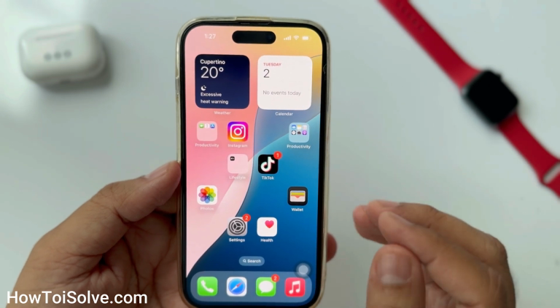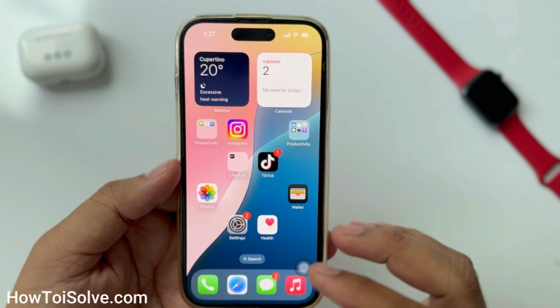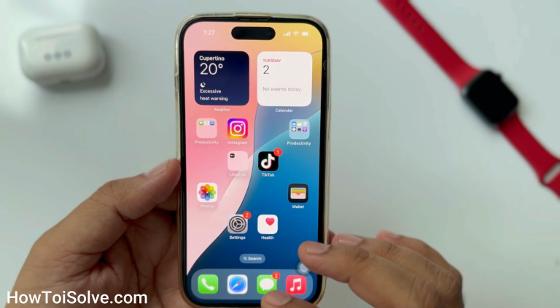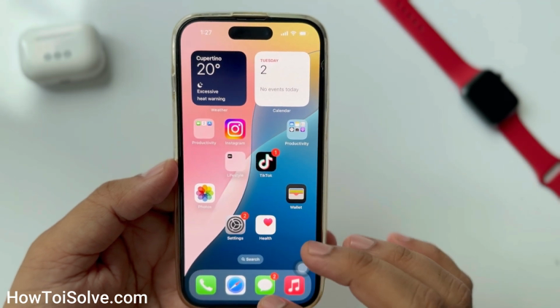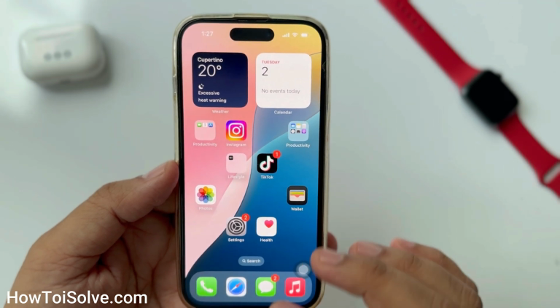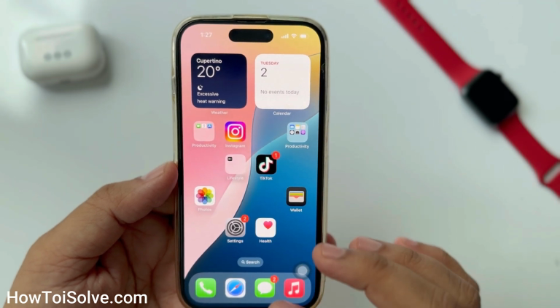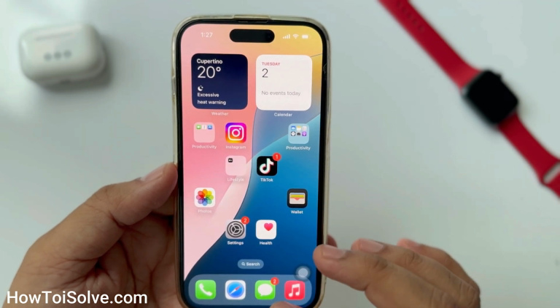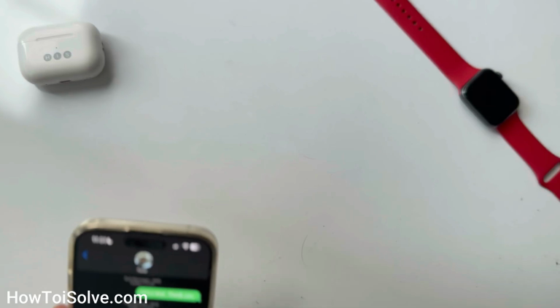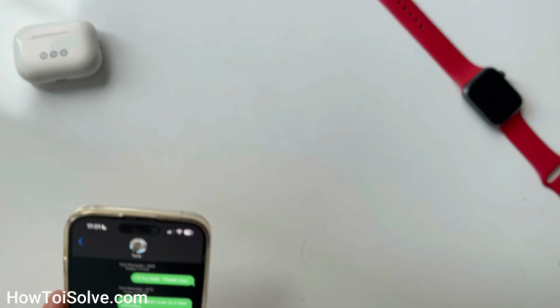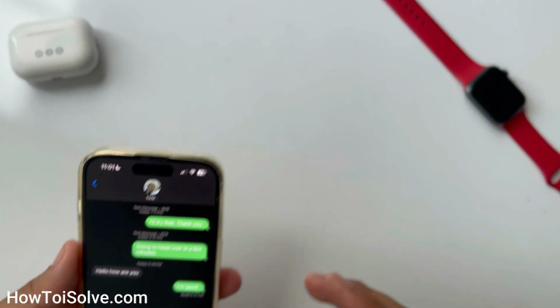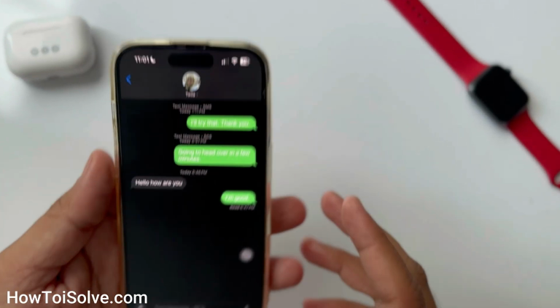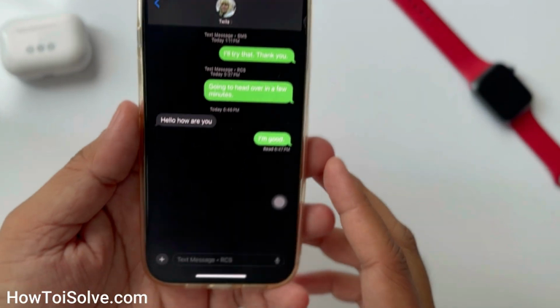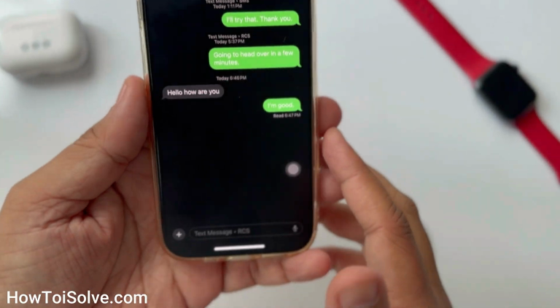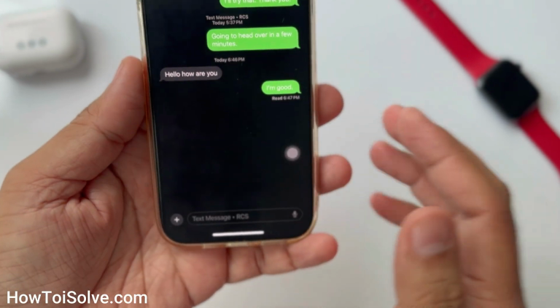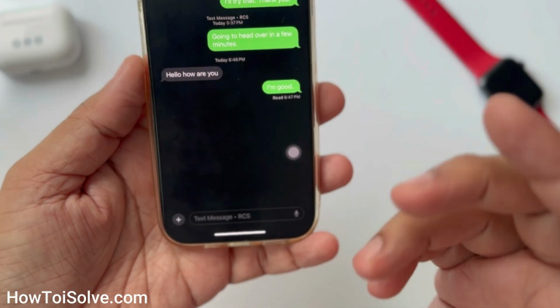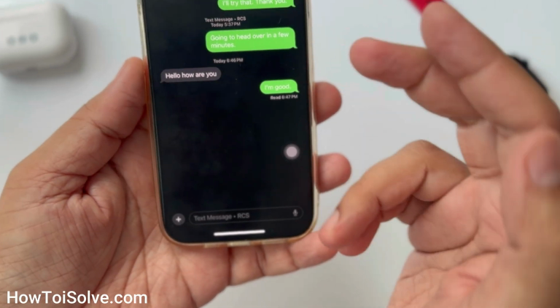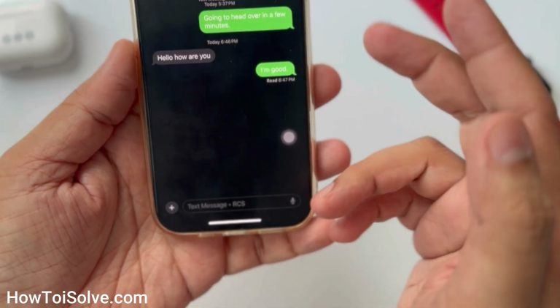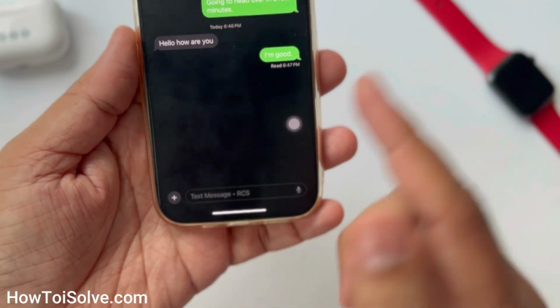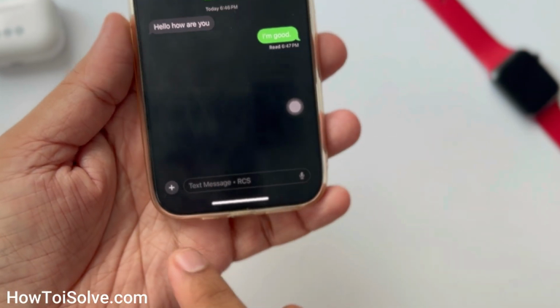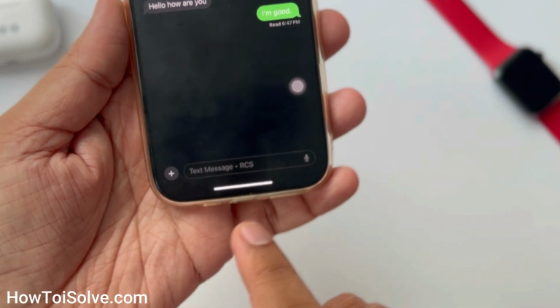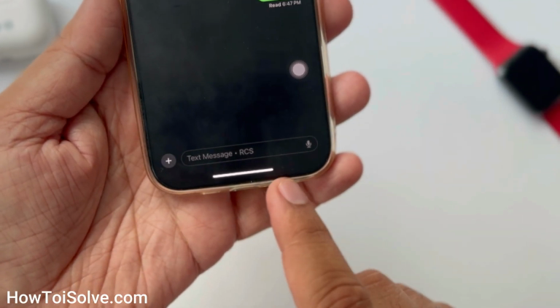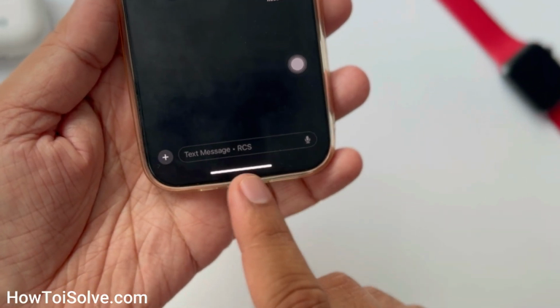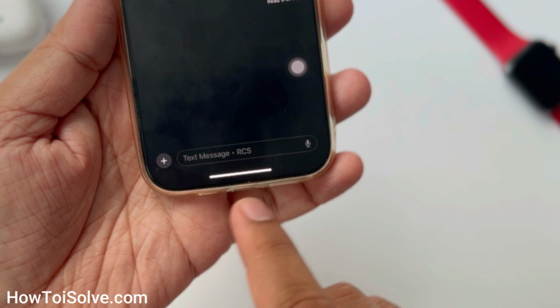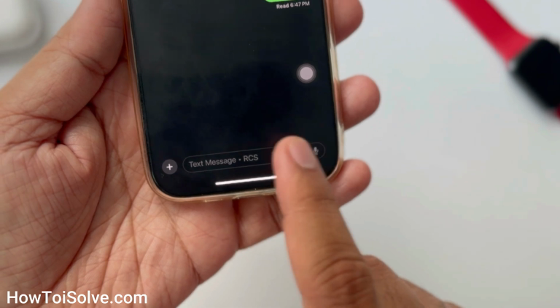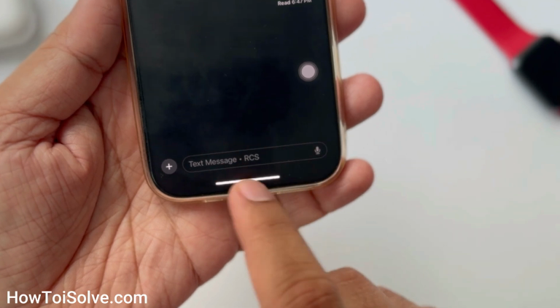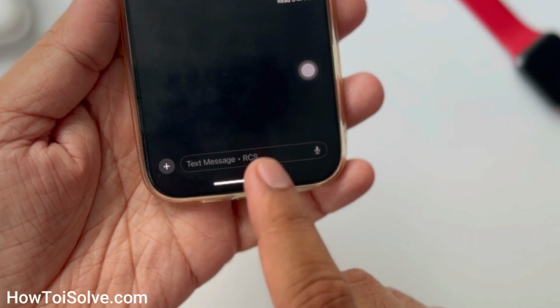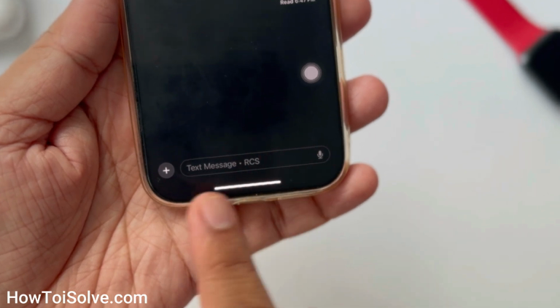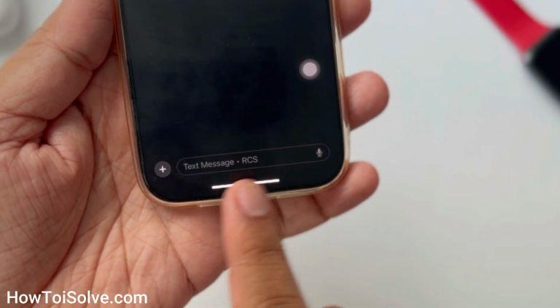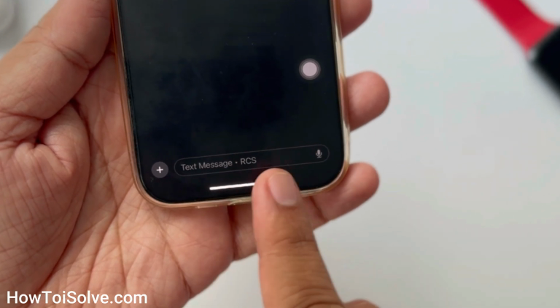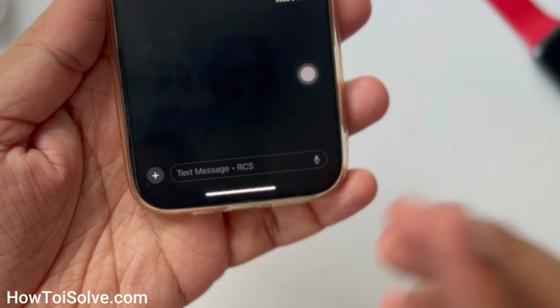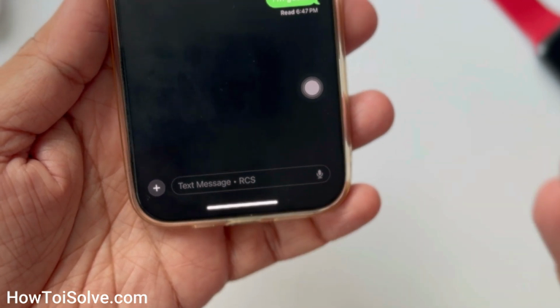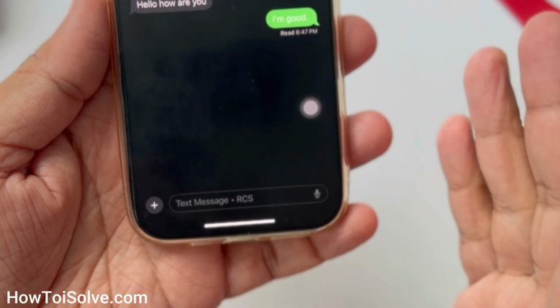It's also showing up in the Messages app text box as either 'Text Message RCS' or 'Text Message SMS'.